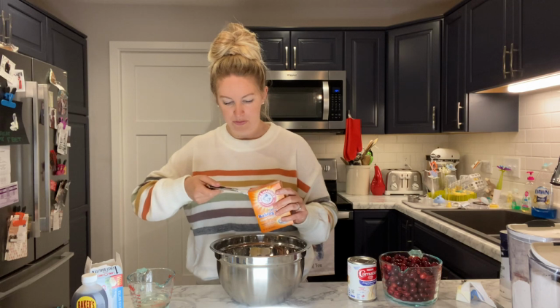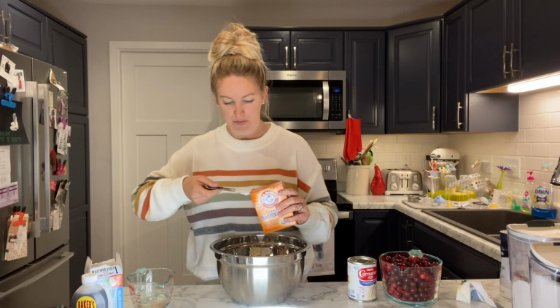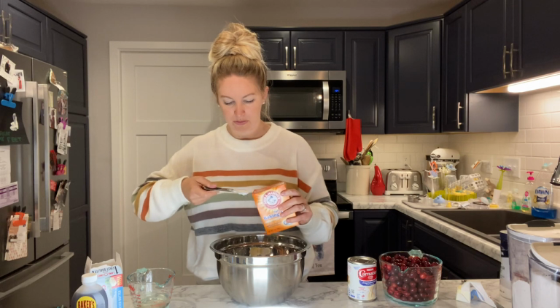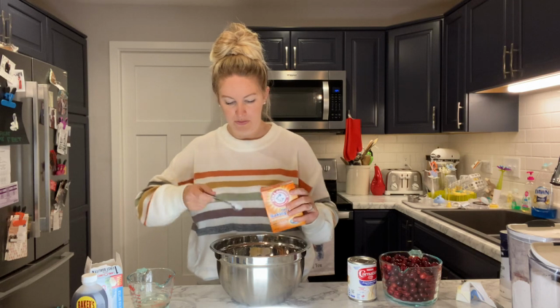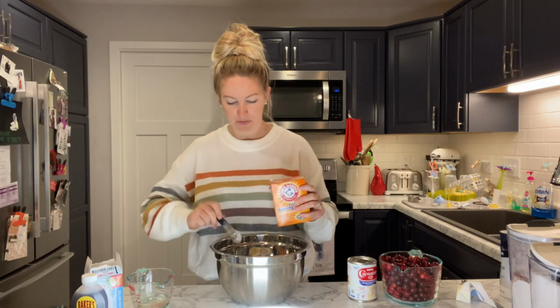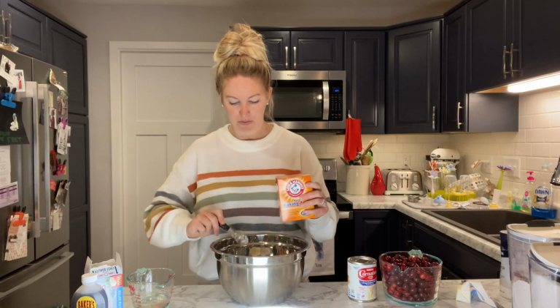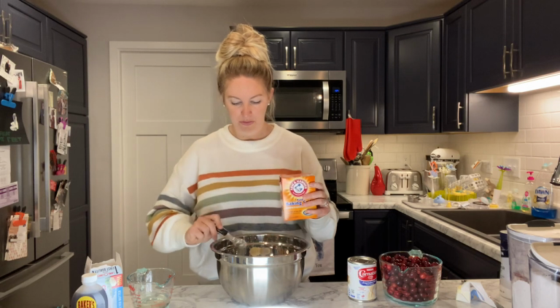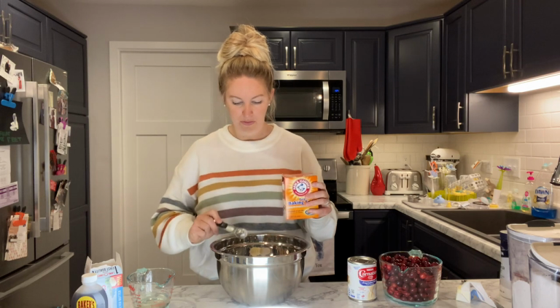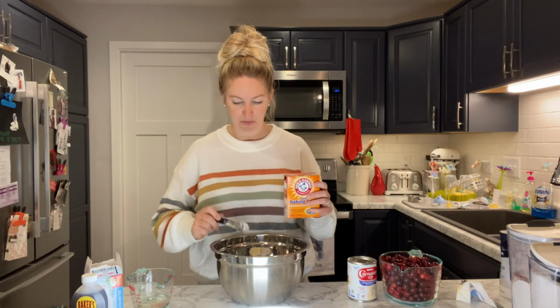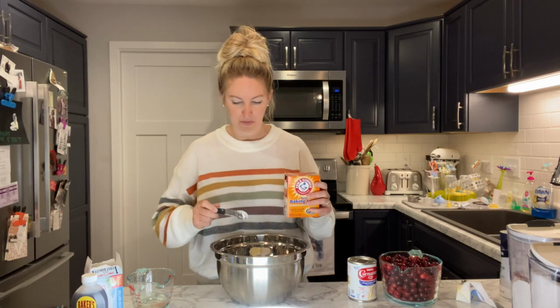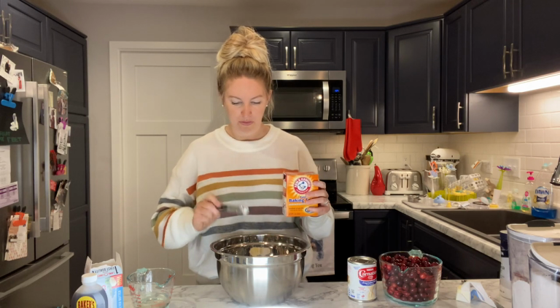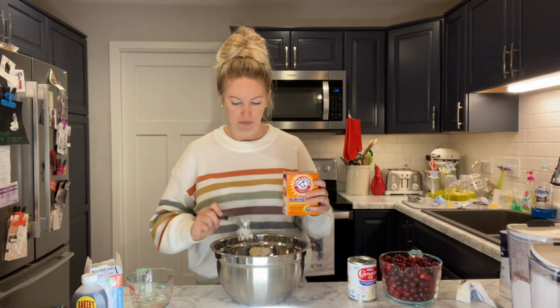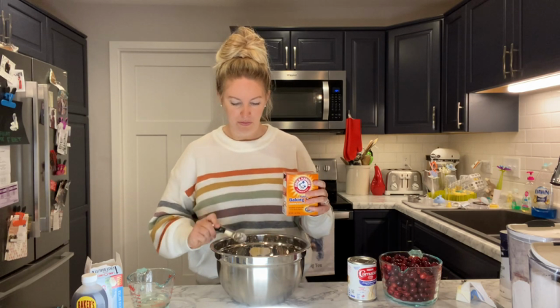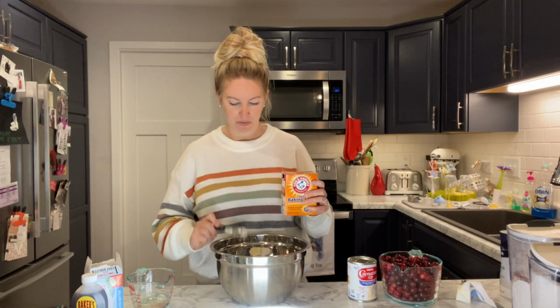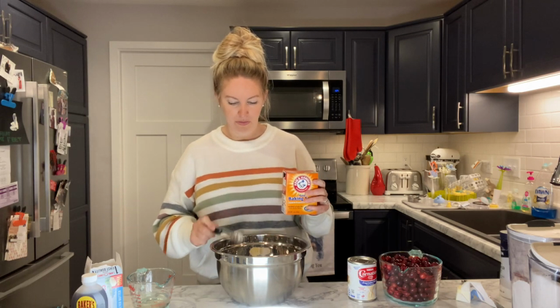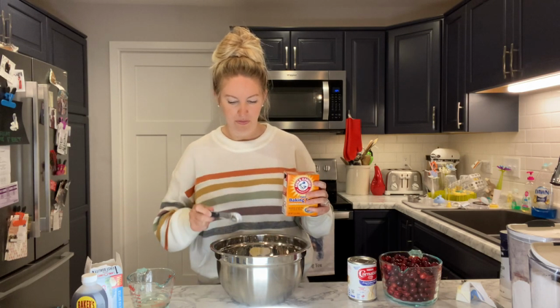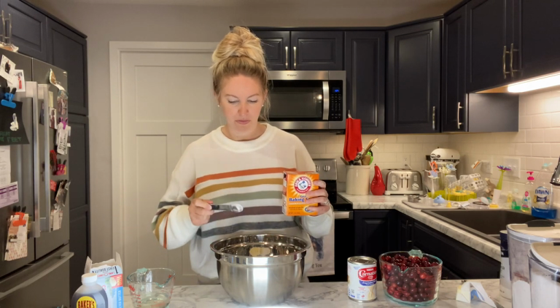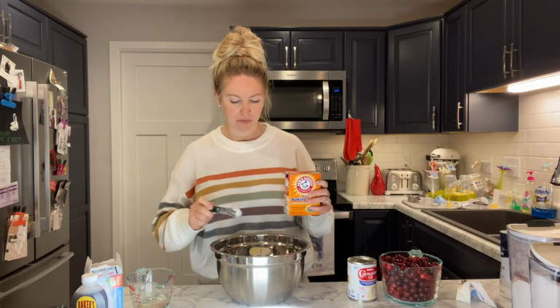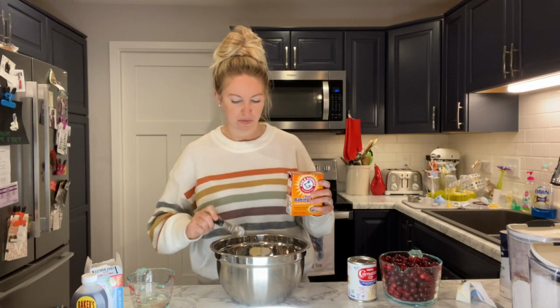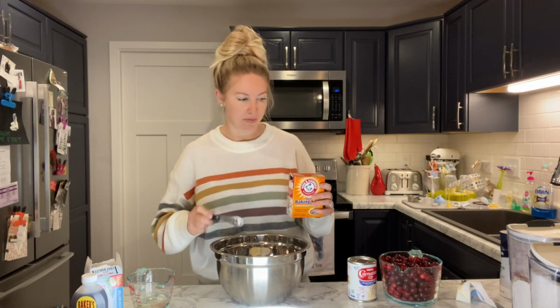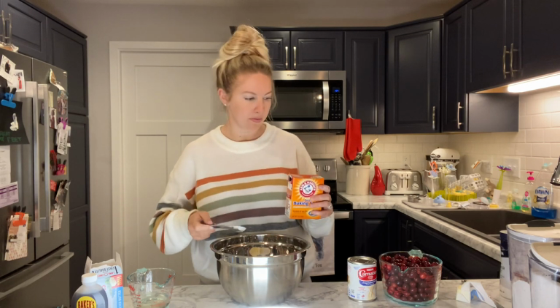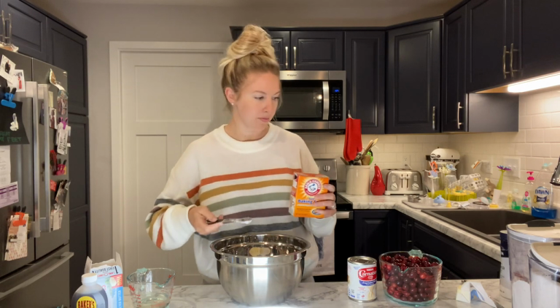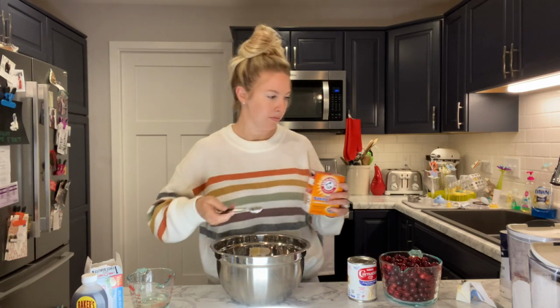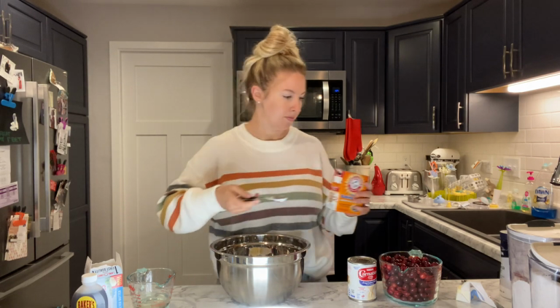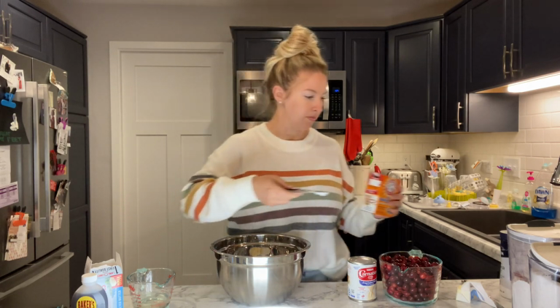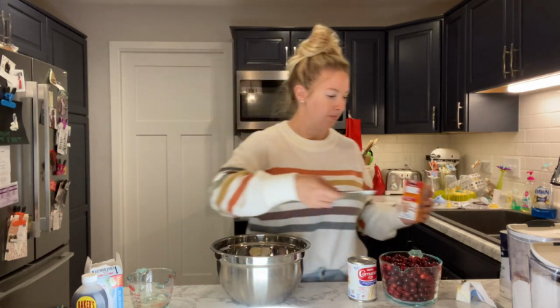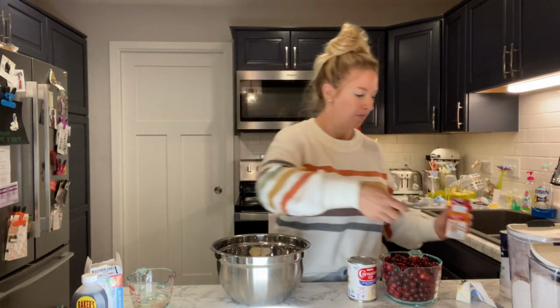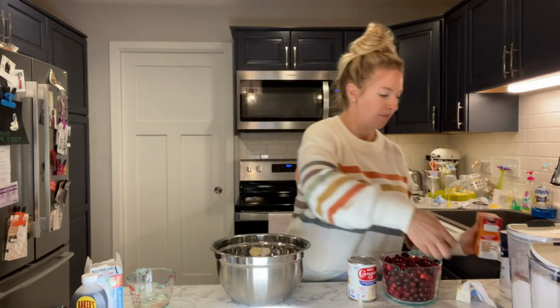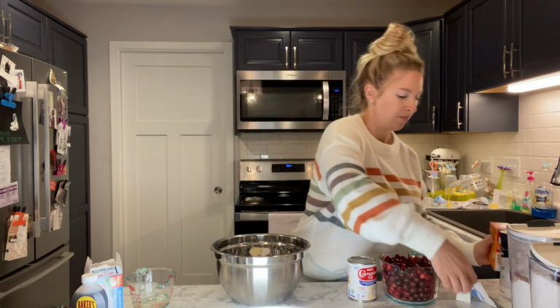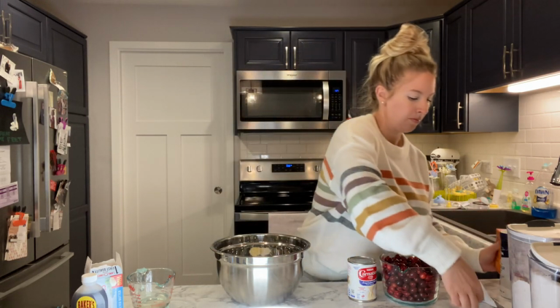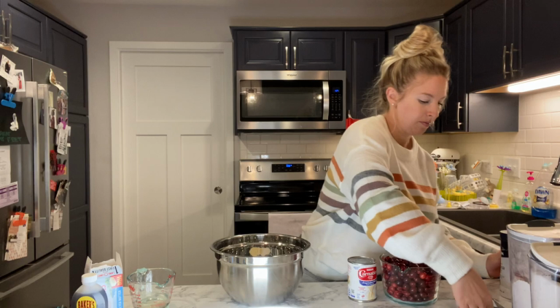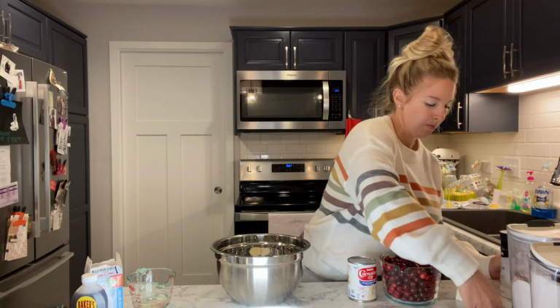Double check the recipe, make sure you're doing it right. There we go — two teaspoons of baking soda.